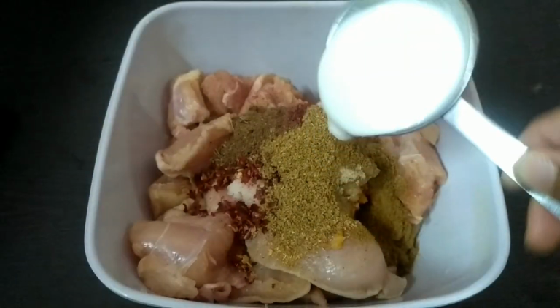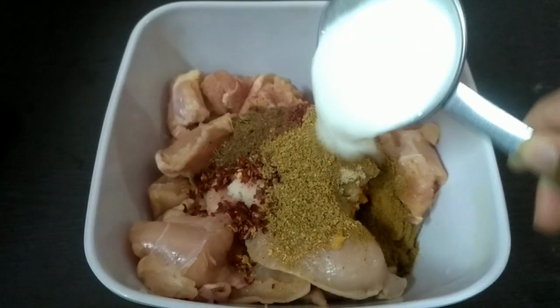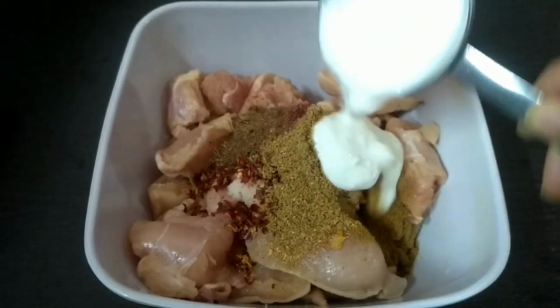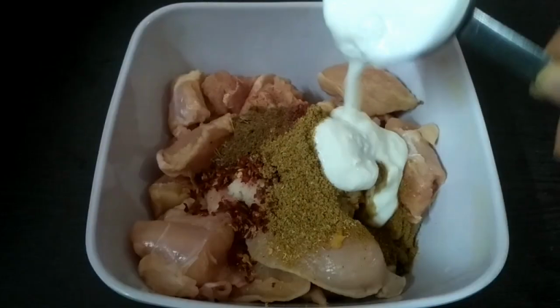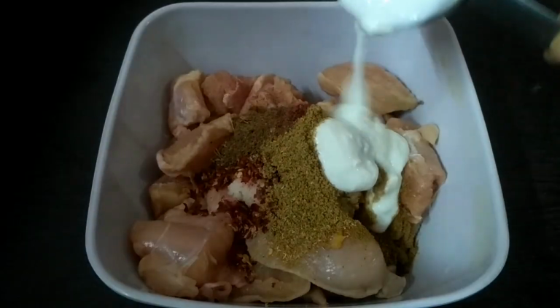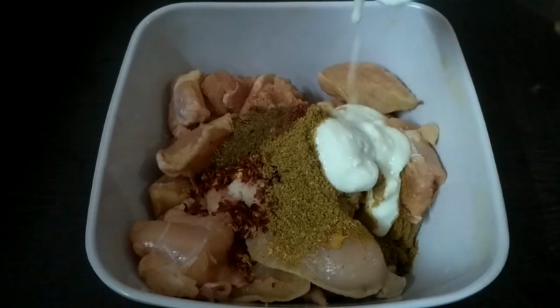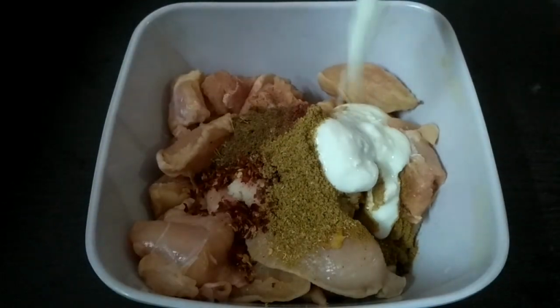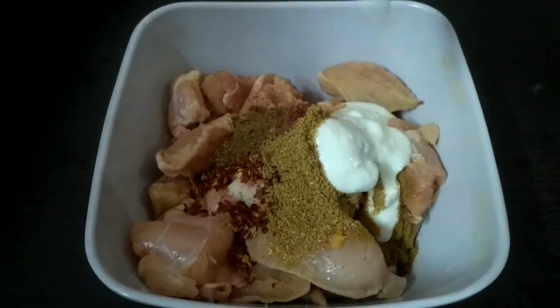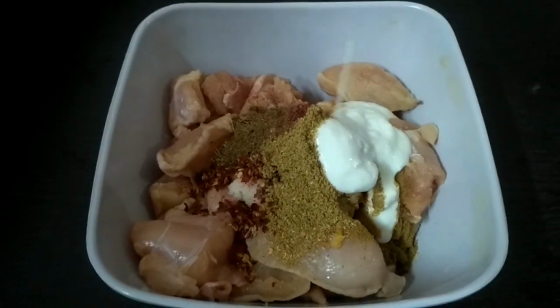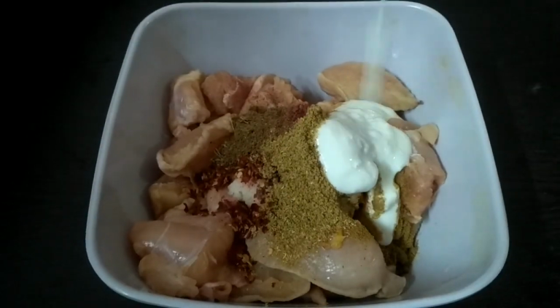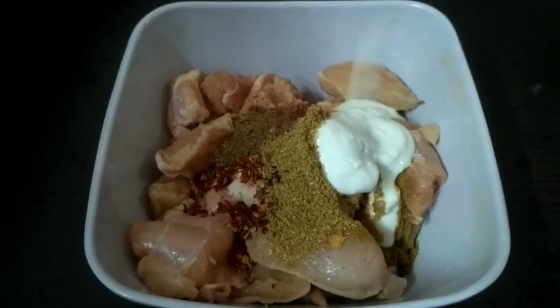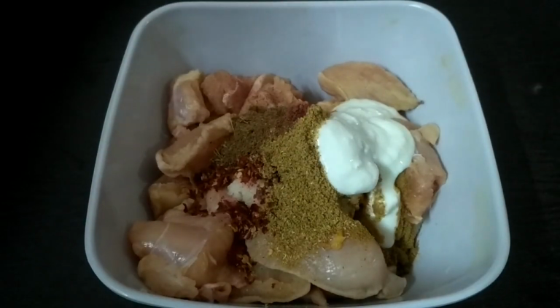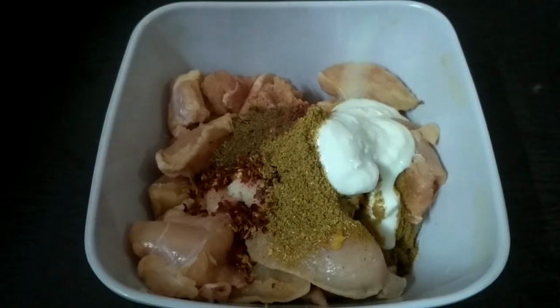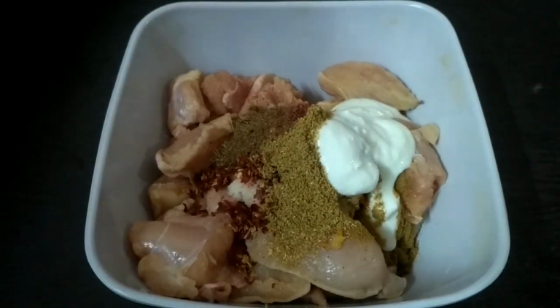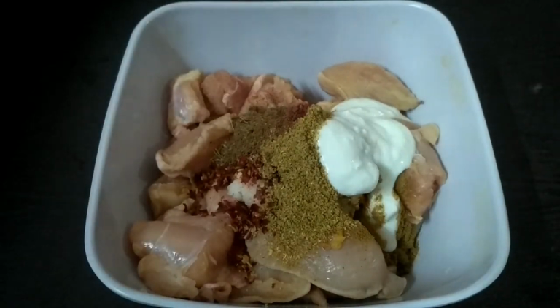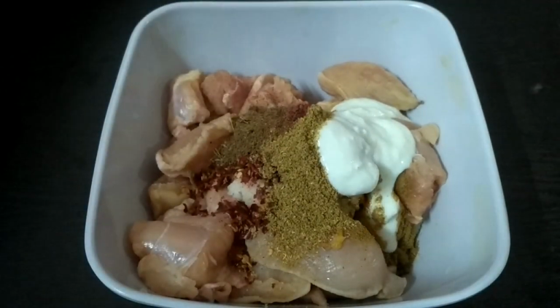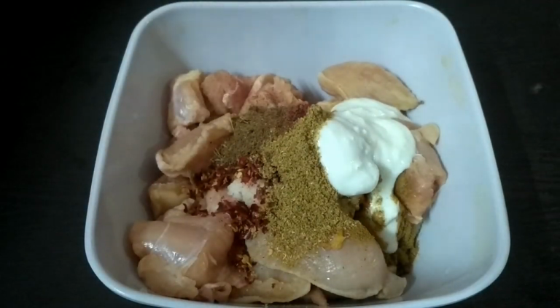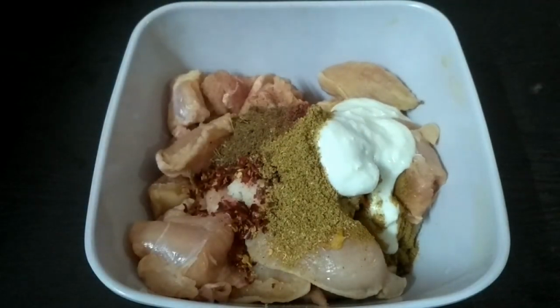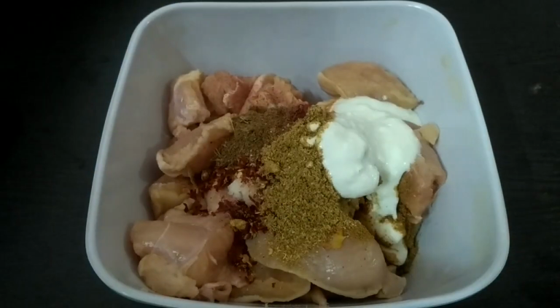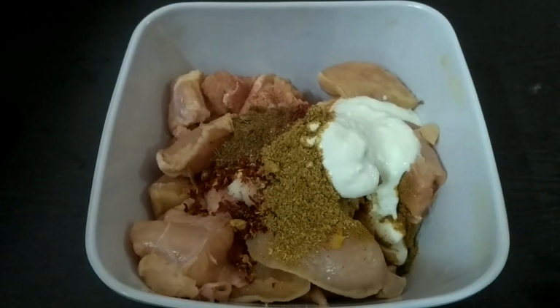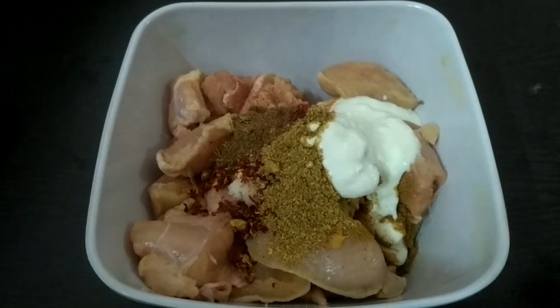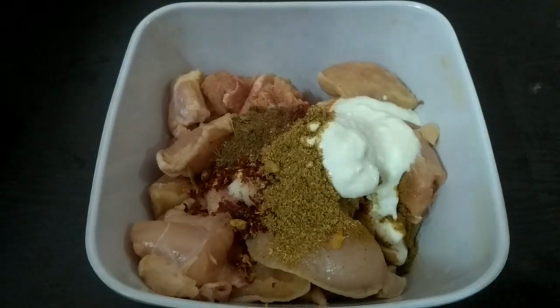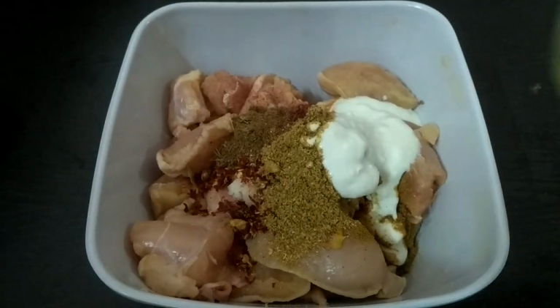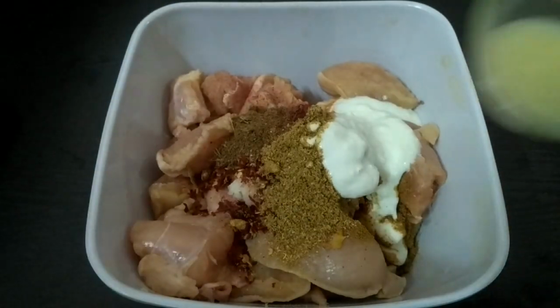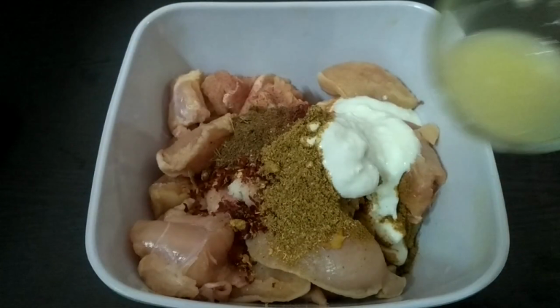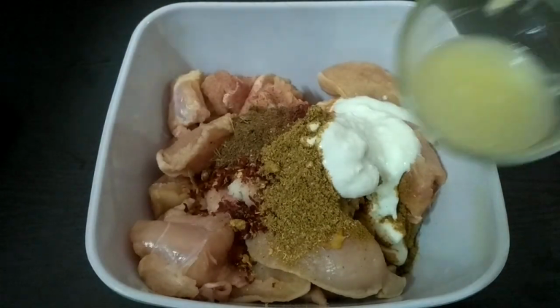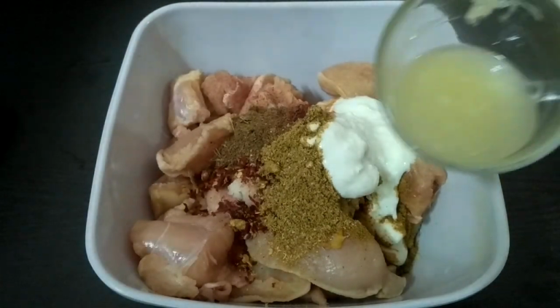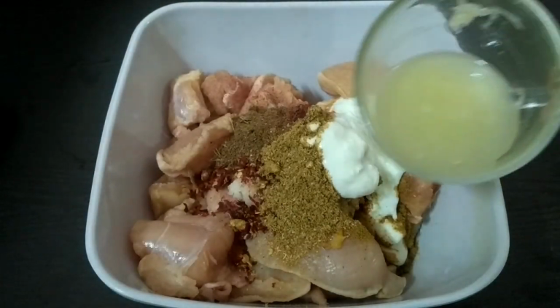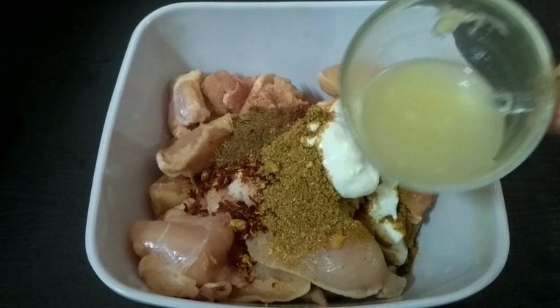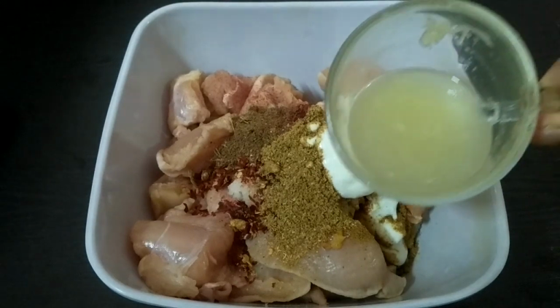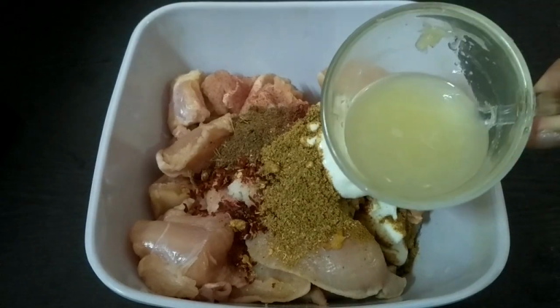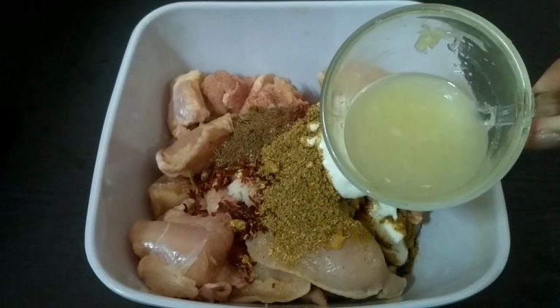We will add 1 tablespoon yogurt and add lemon juice as well.